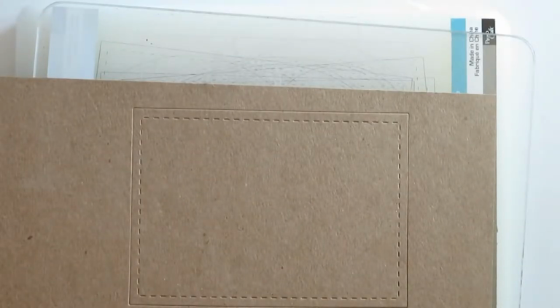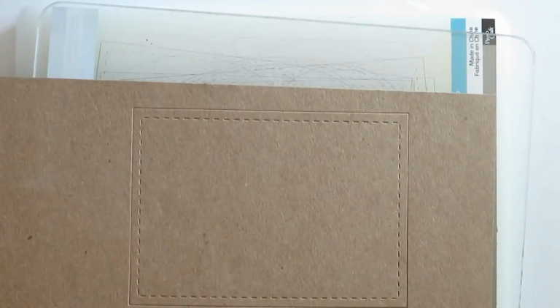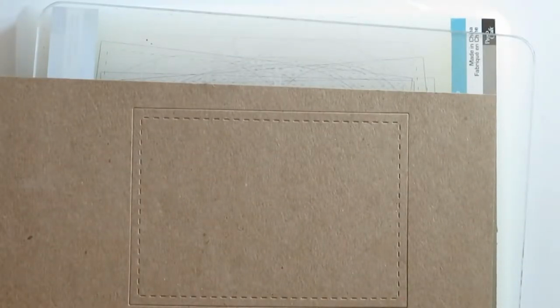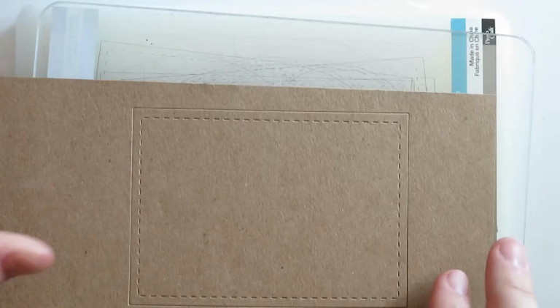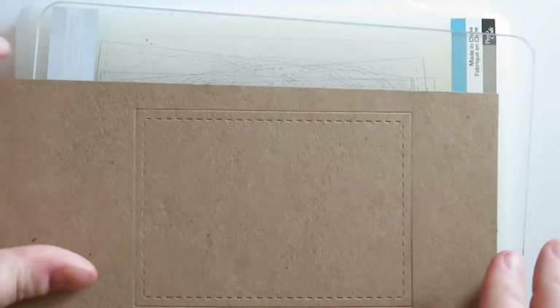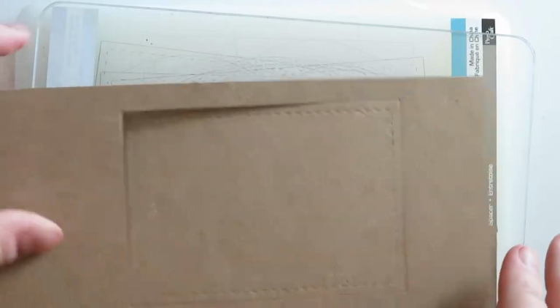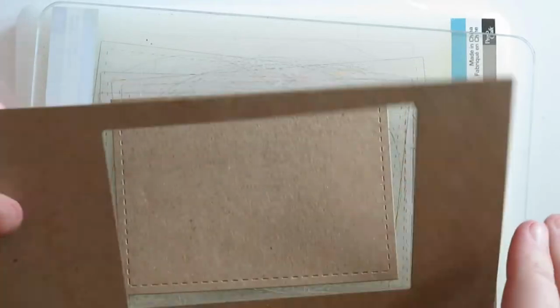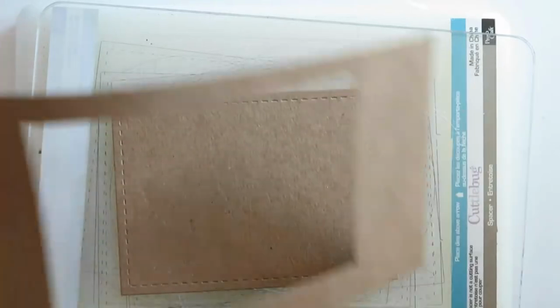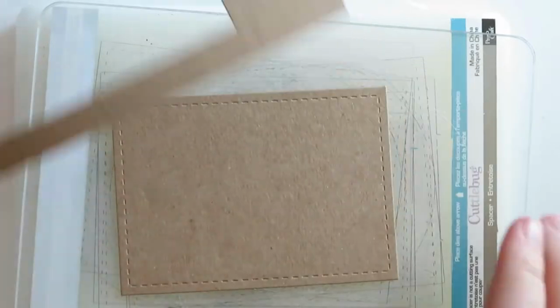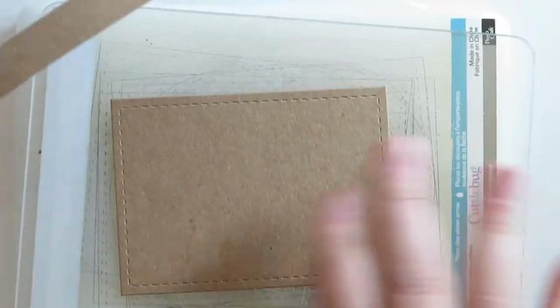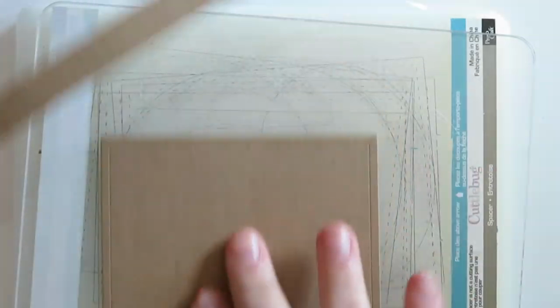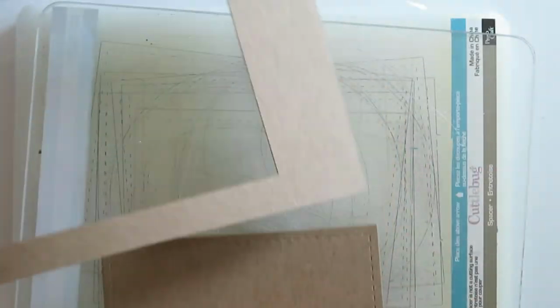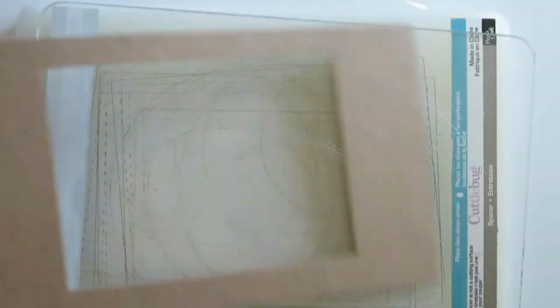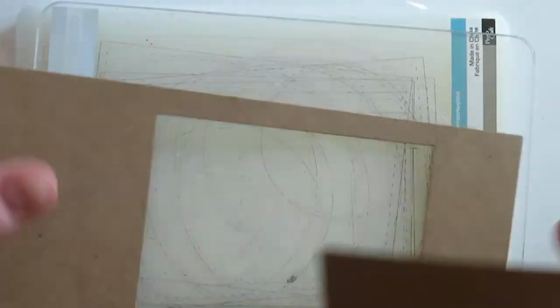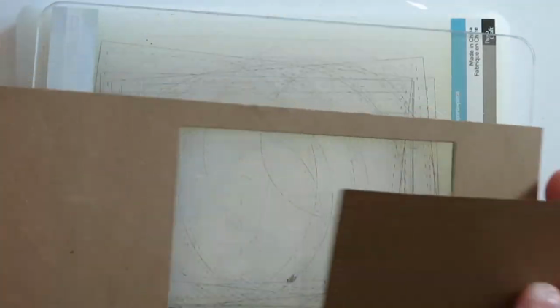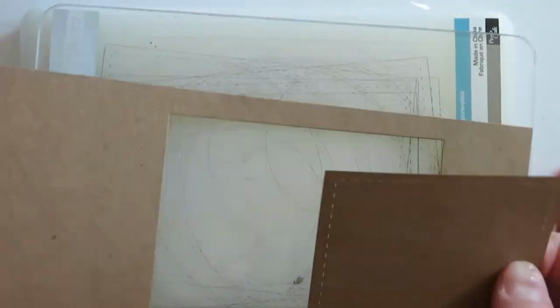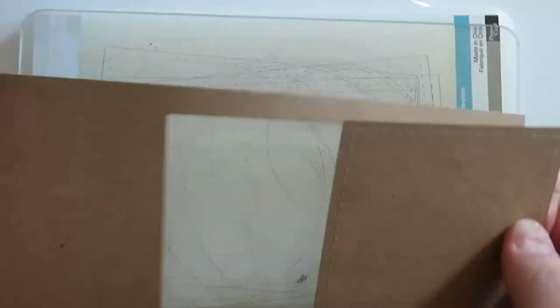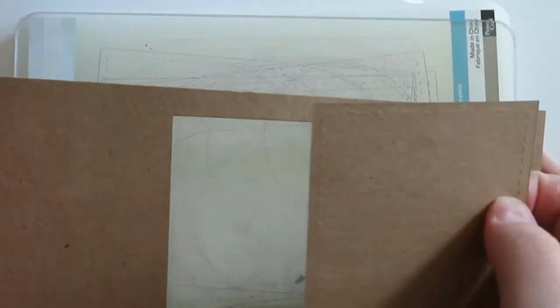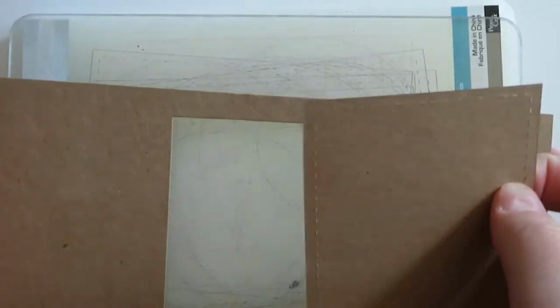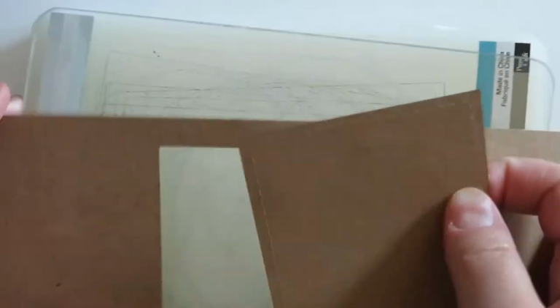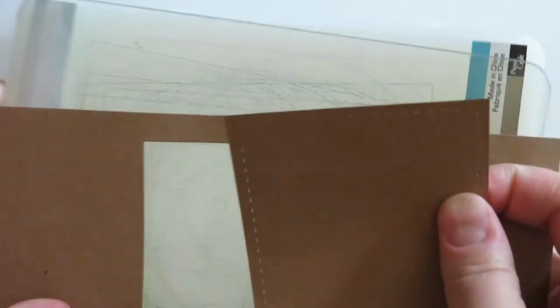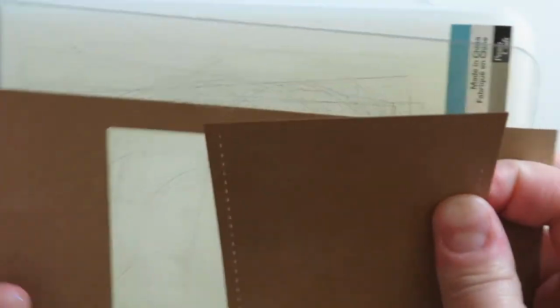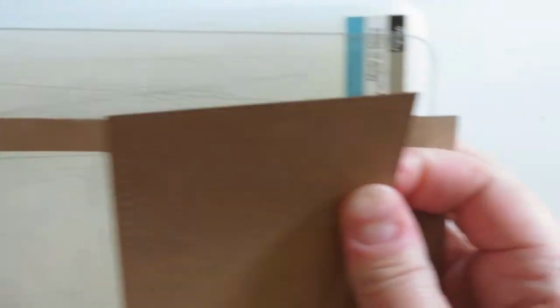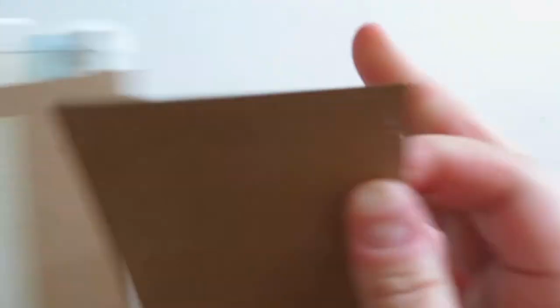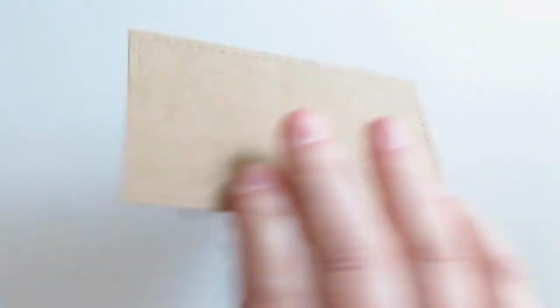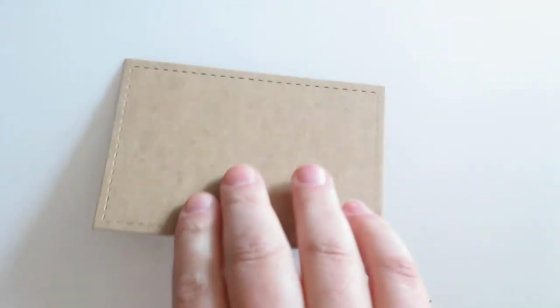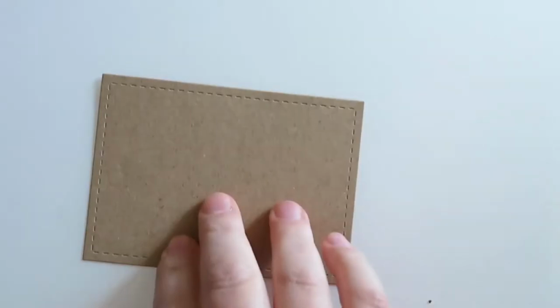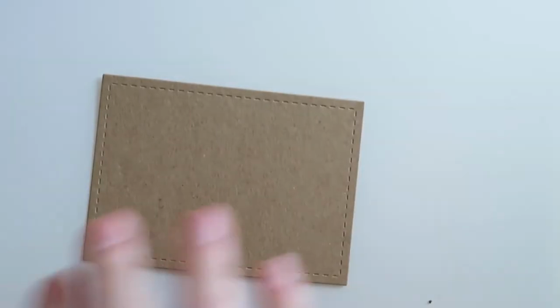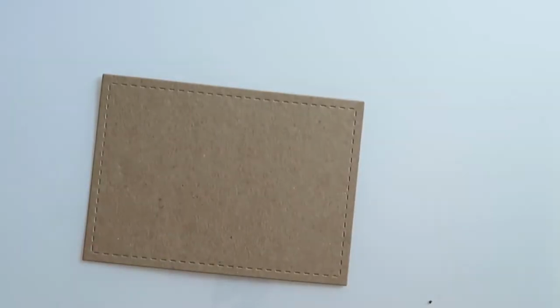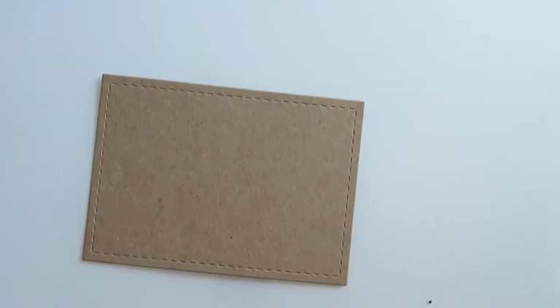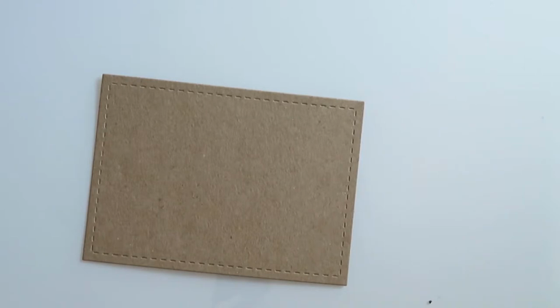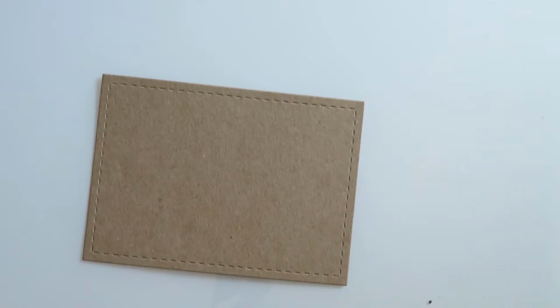The whole plan for this card is to make it very simplistic, and then I can write a beautiful message to my mom inside.